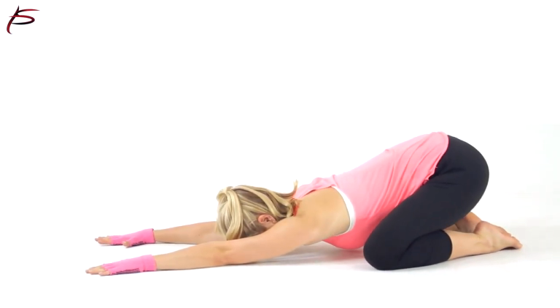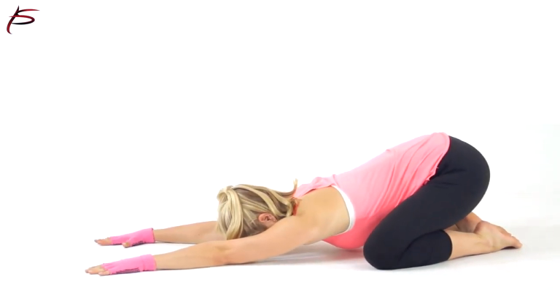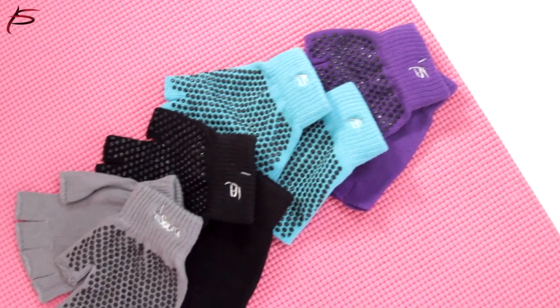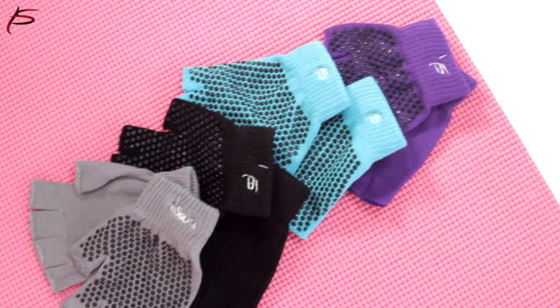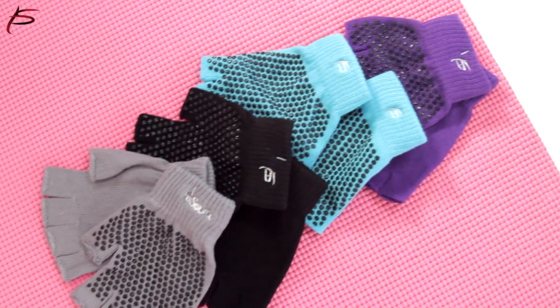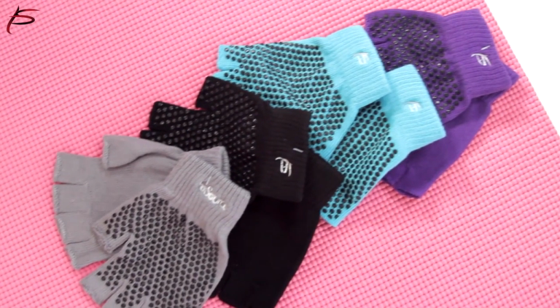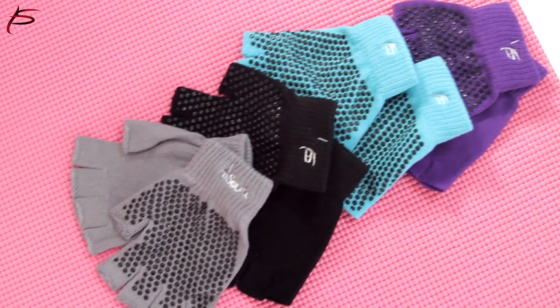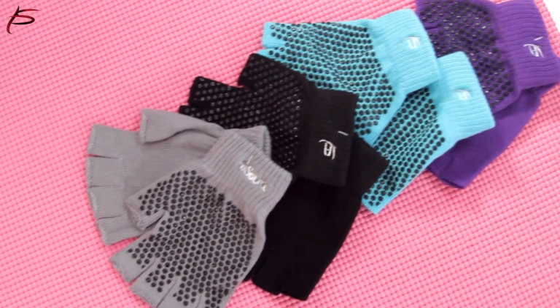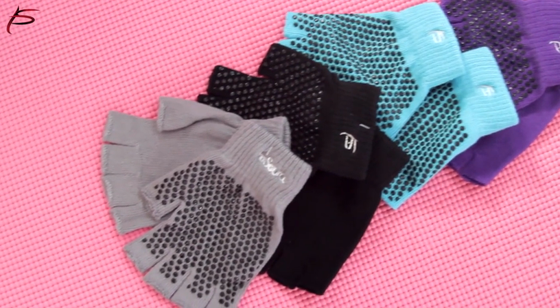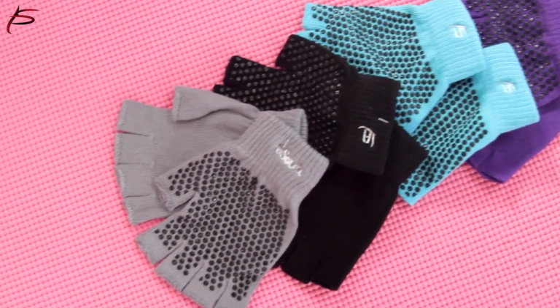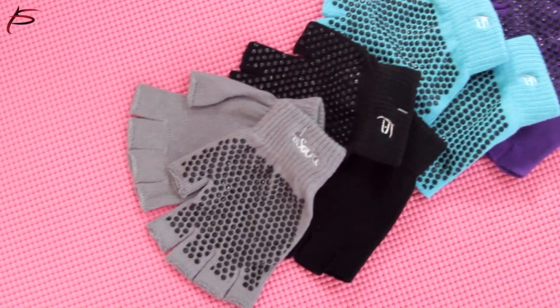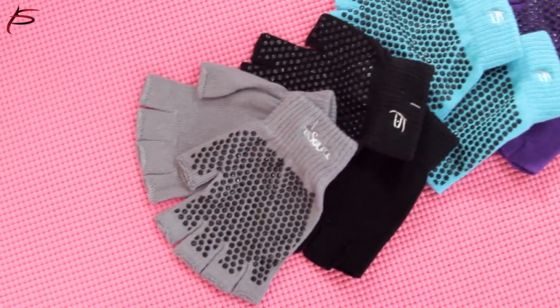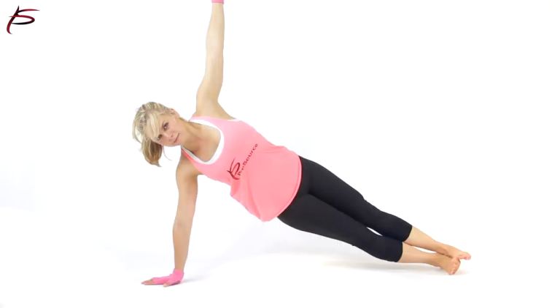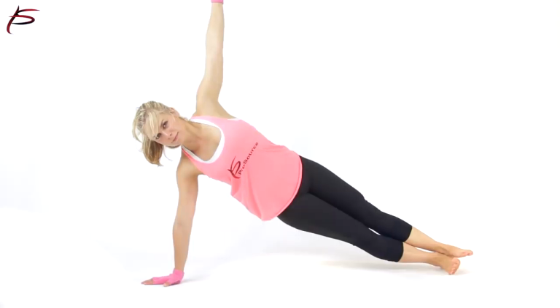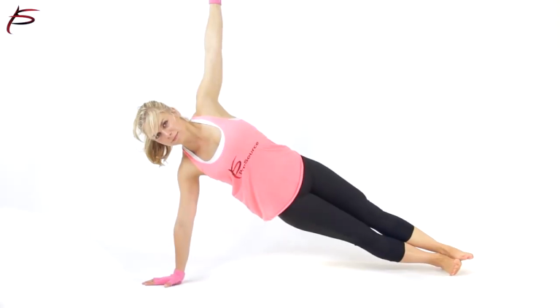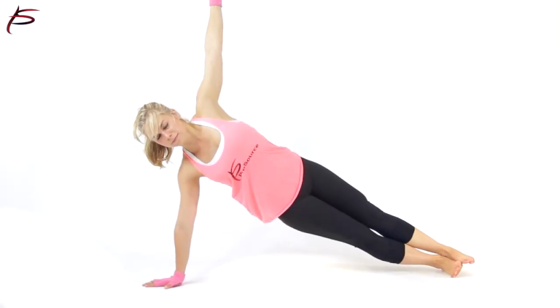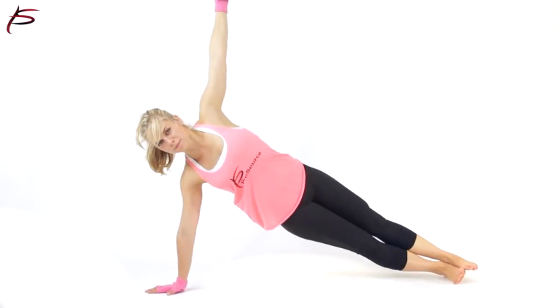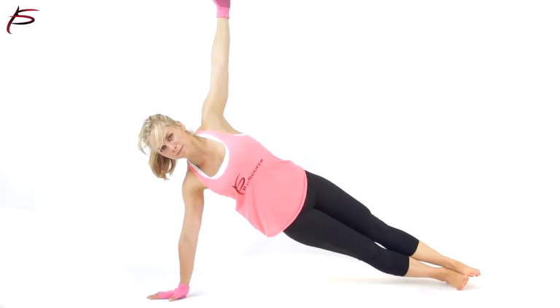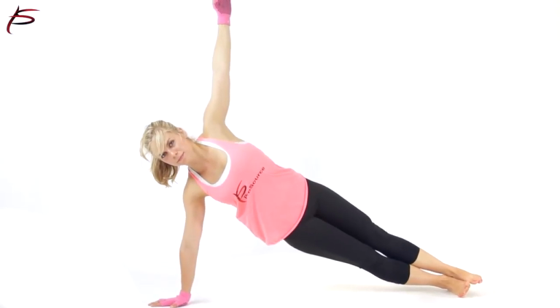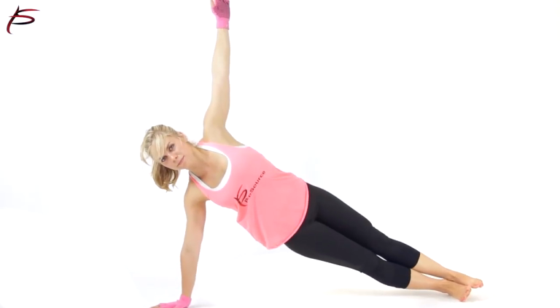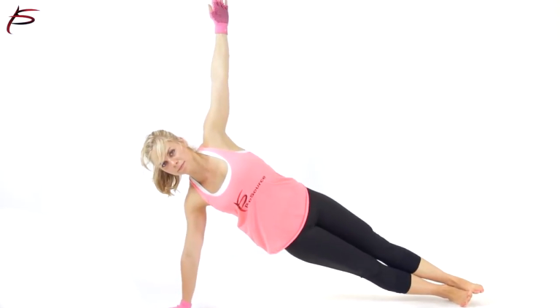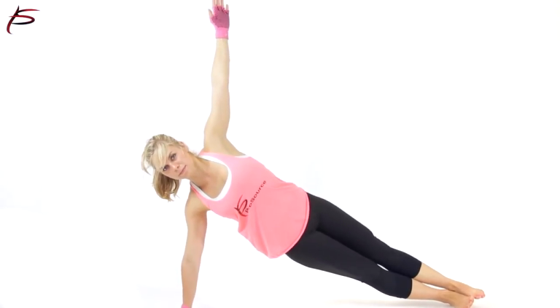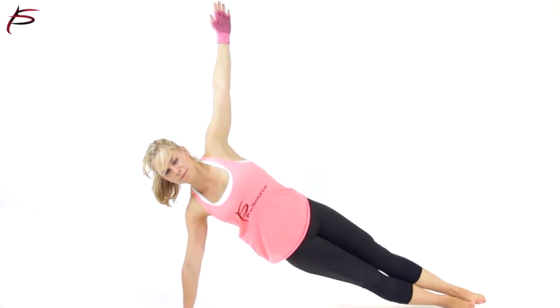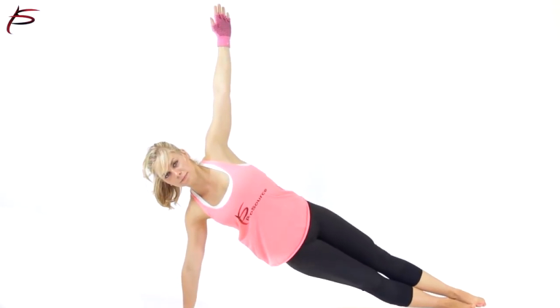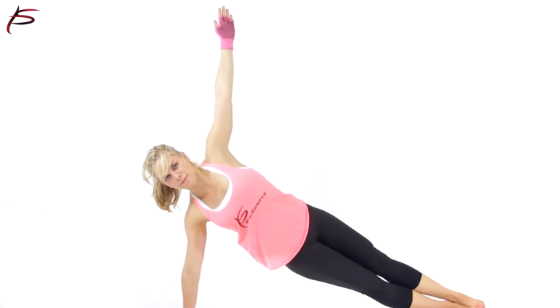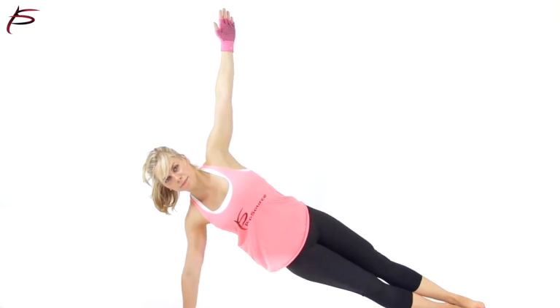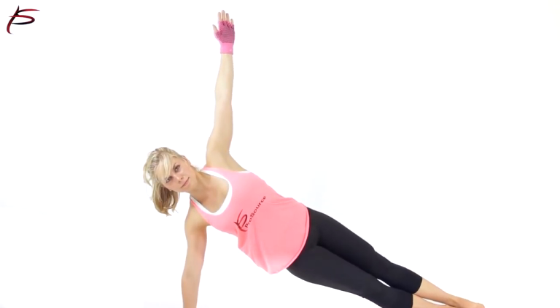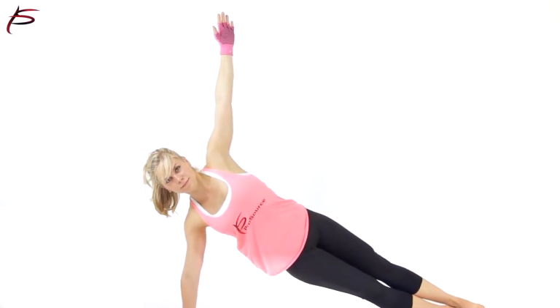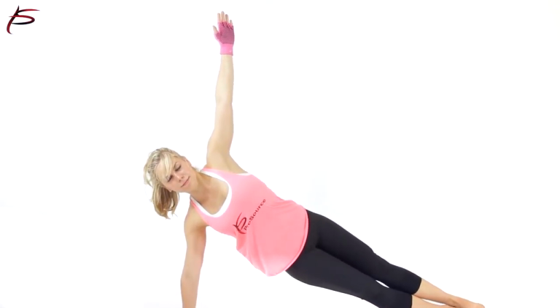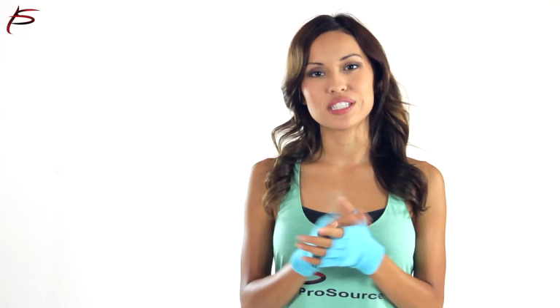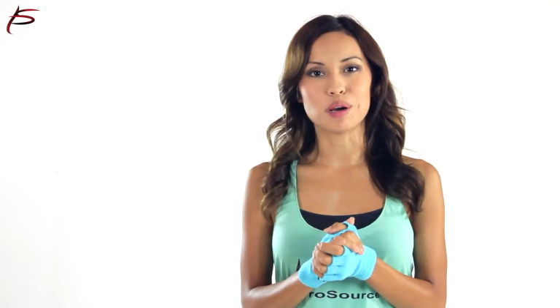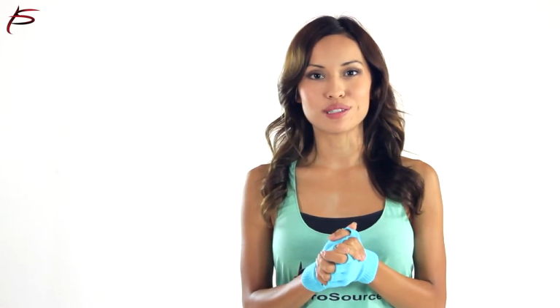ProSource Yoga Gloves are easy to care for. They are machine washable and can be air dried. One size fits most.